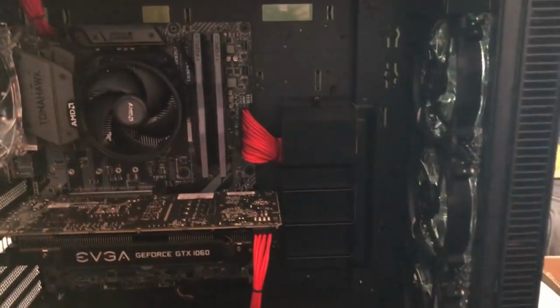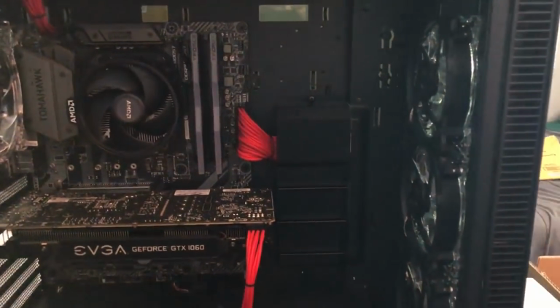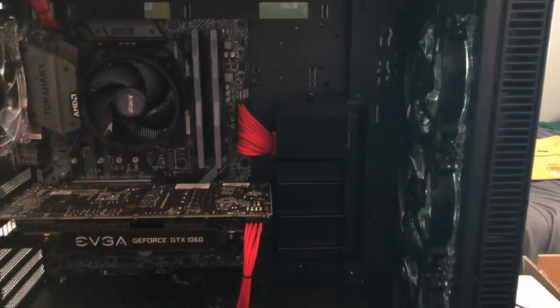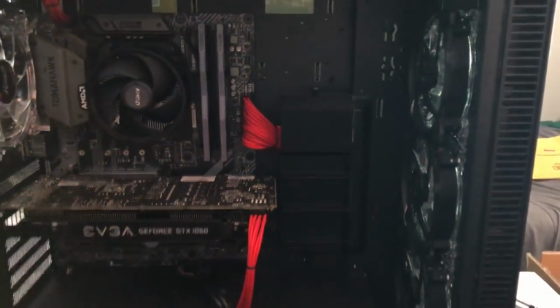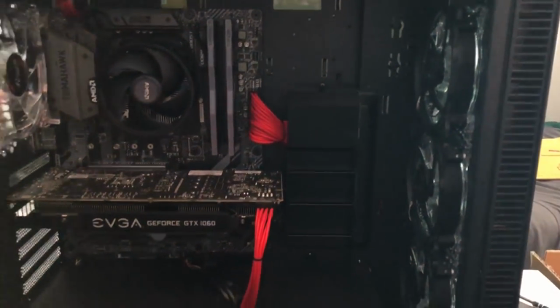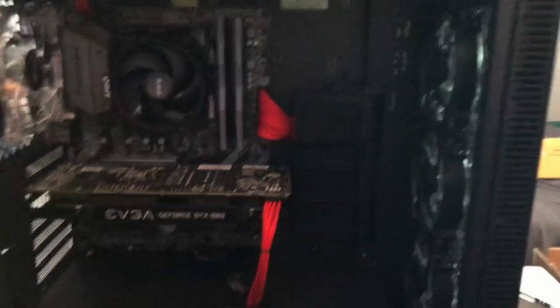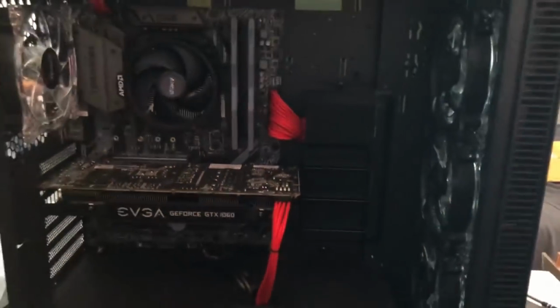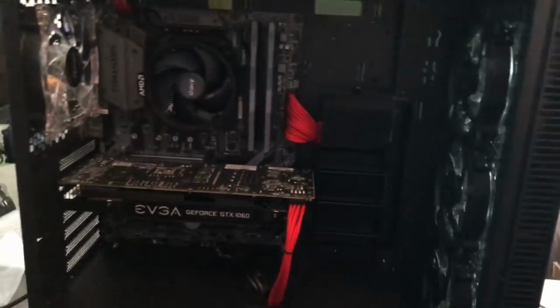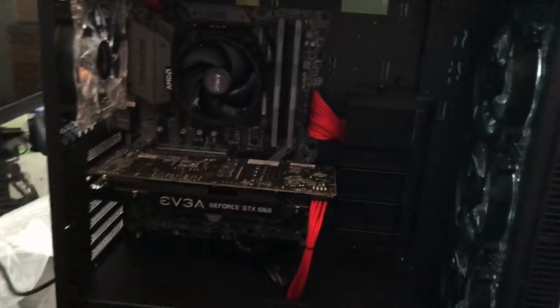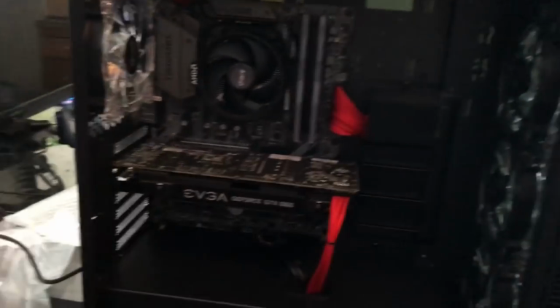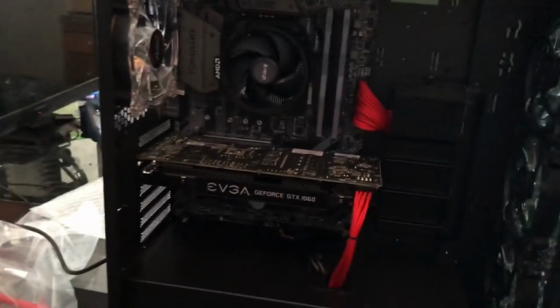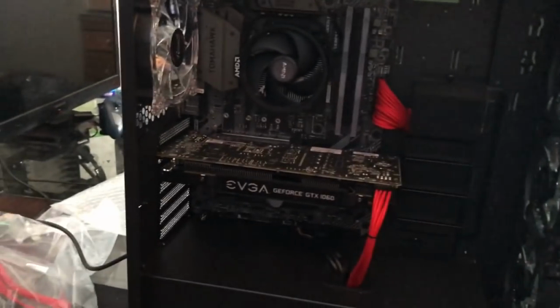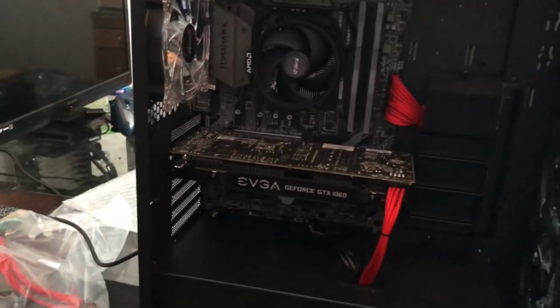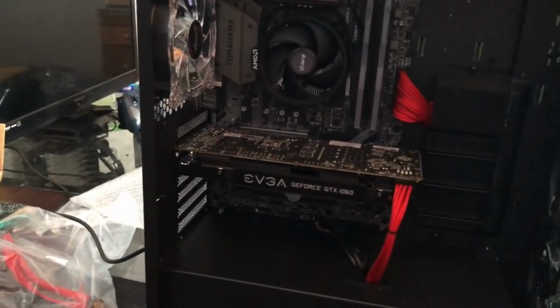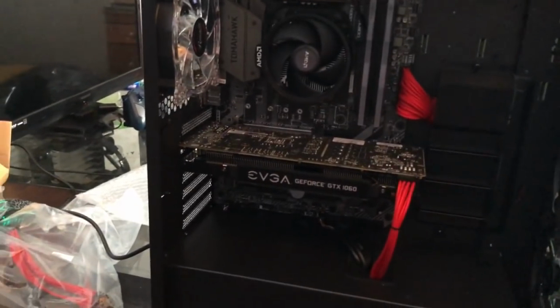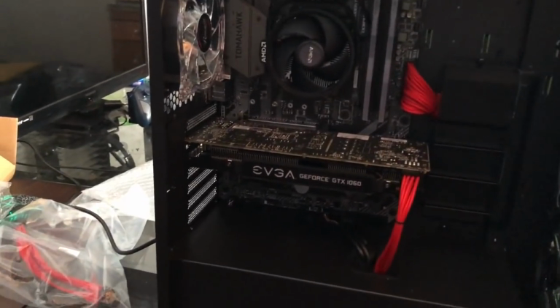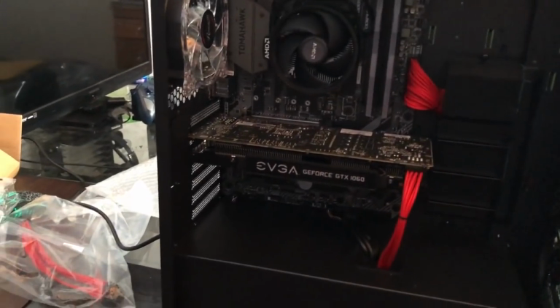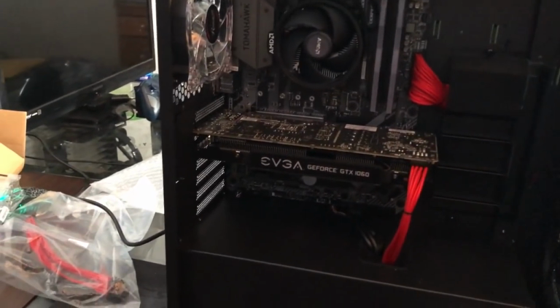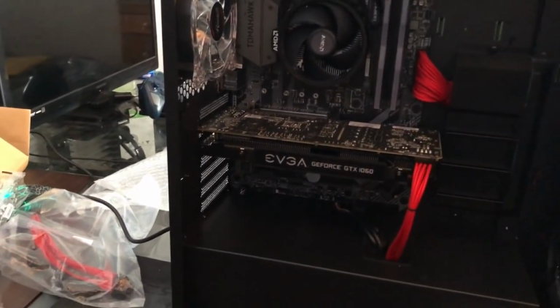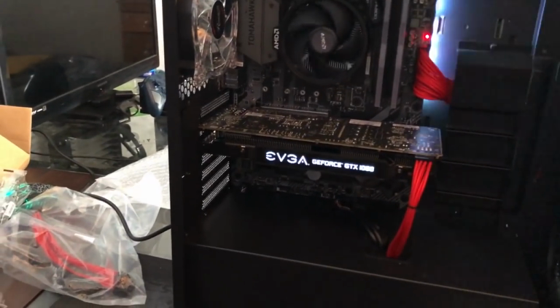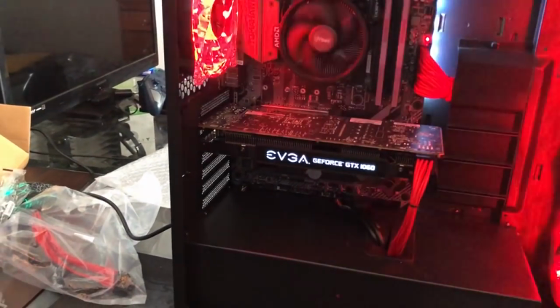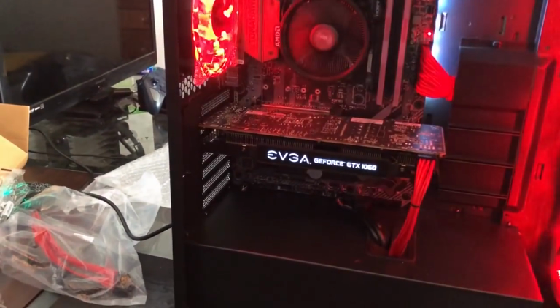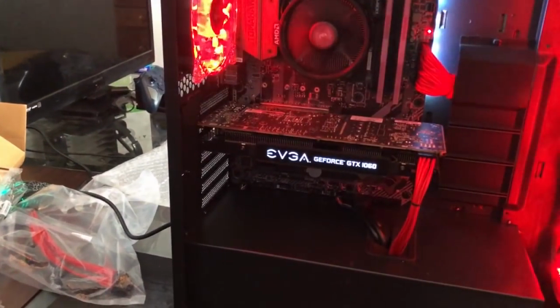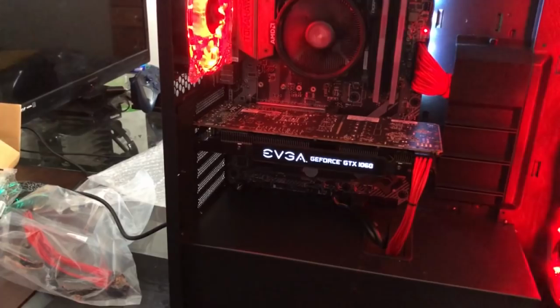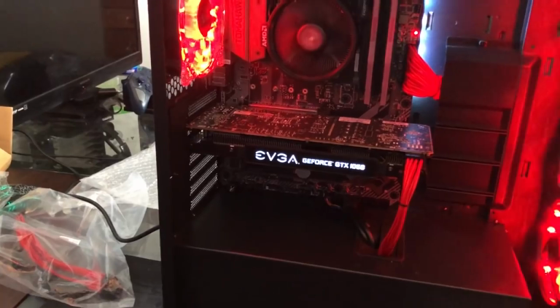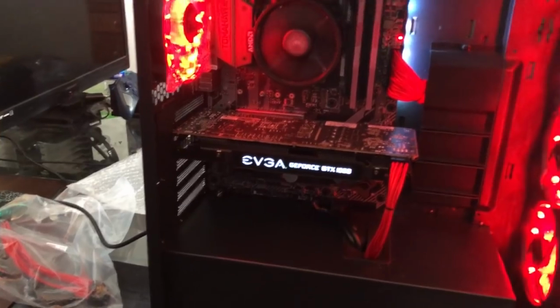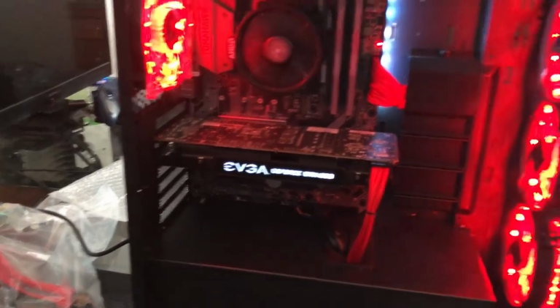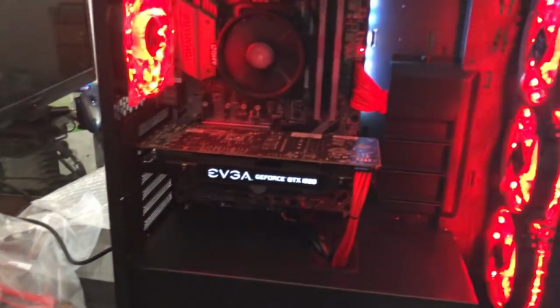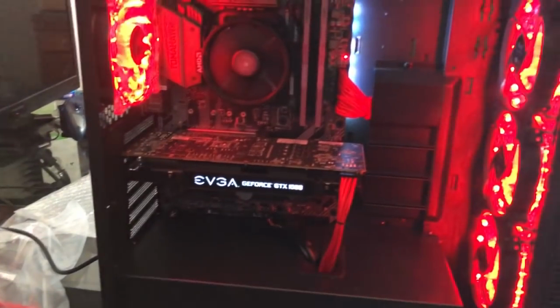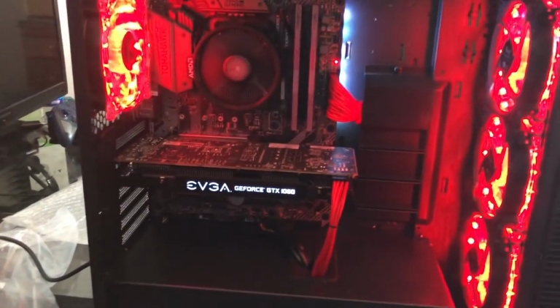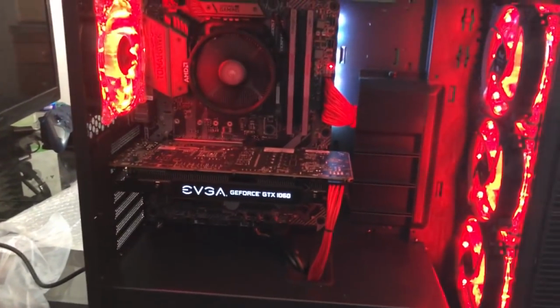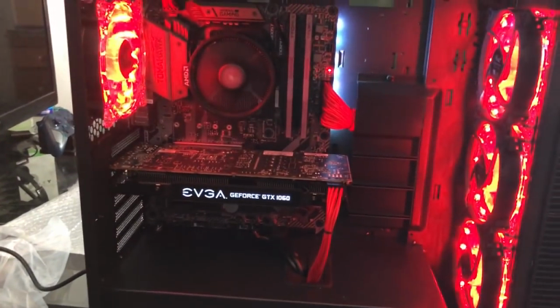Alrighty guys, this is the moment of truth. We're going to flip the switch in the back and push the power button, and hopefully it turns on. Oh — guys!